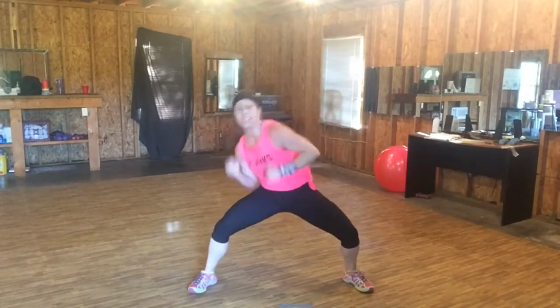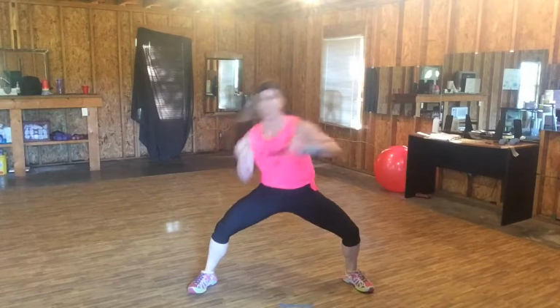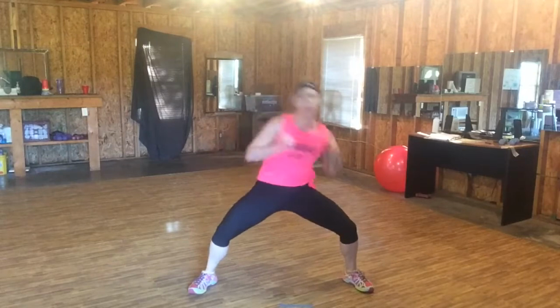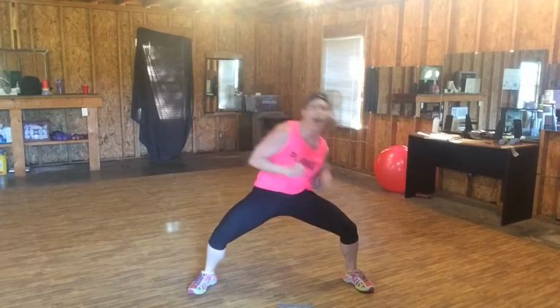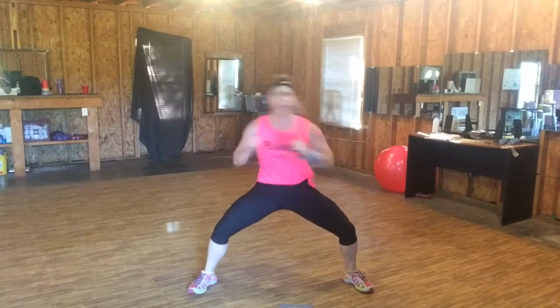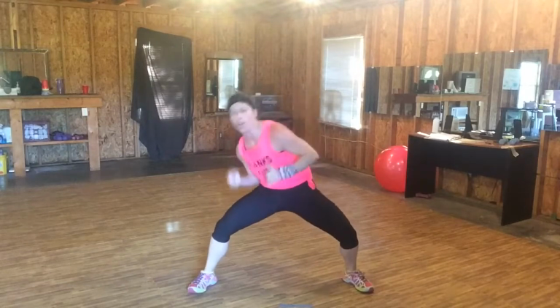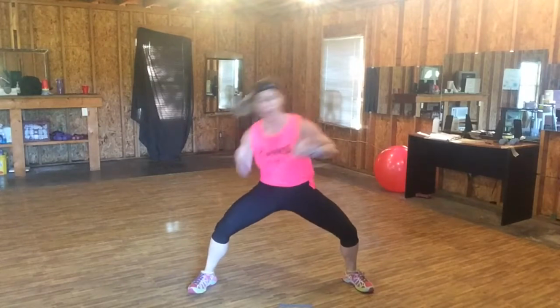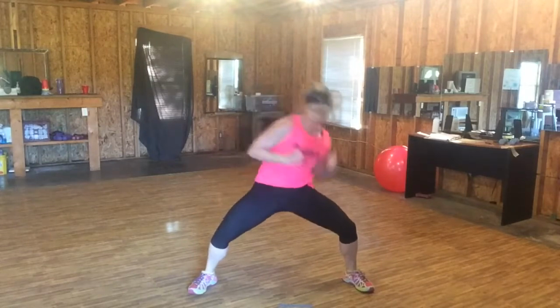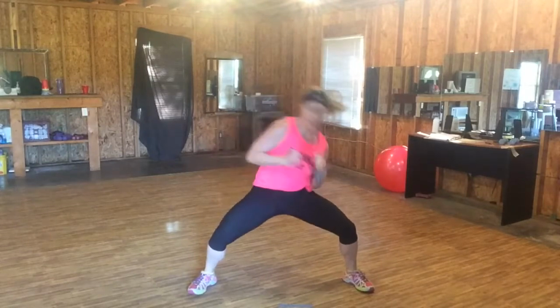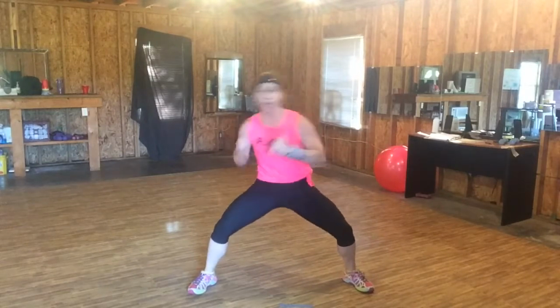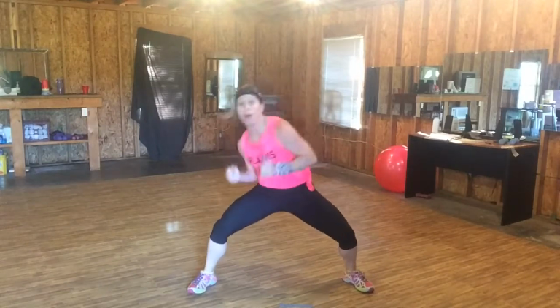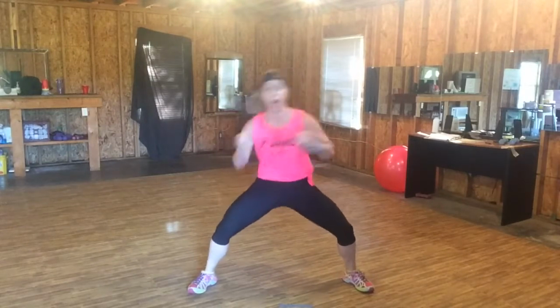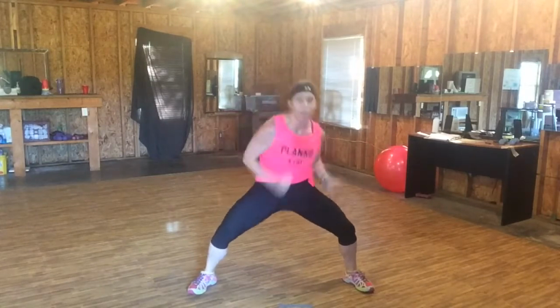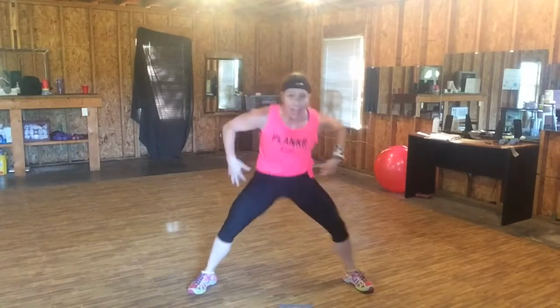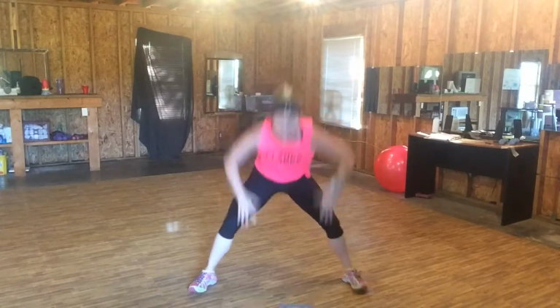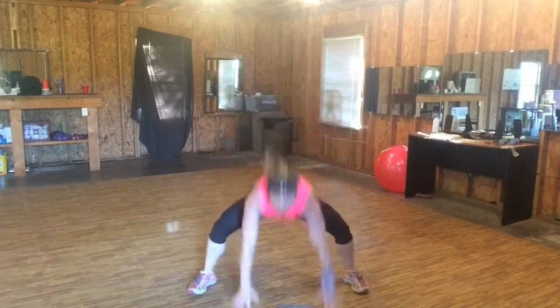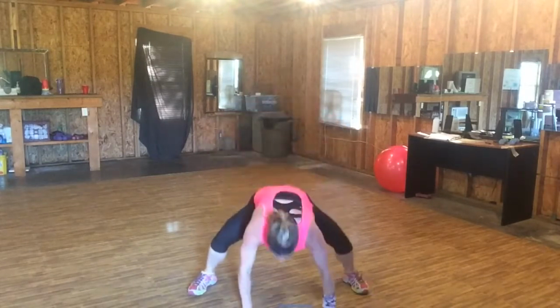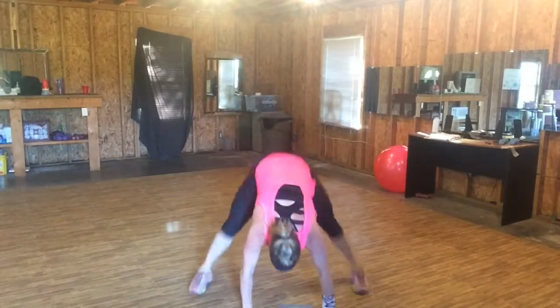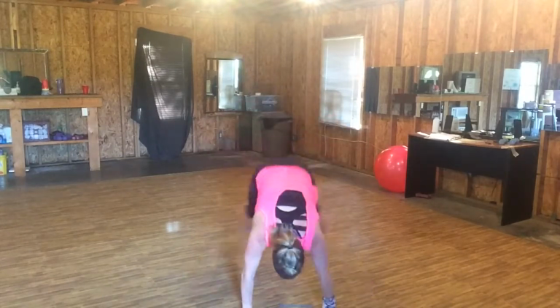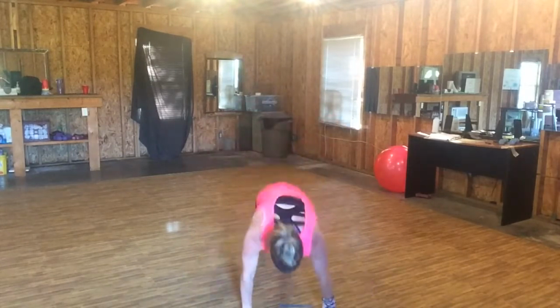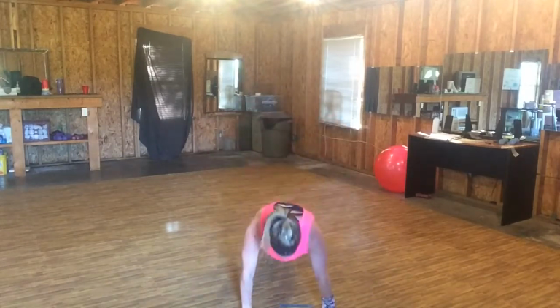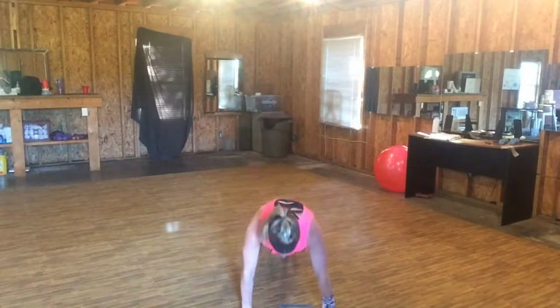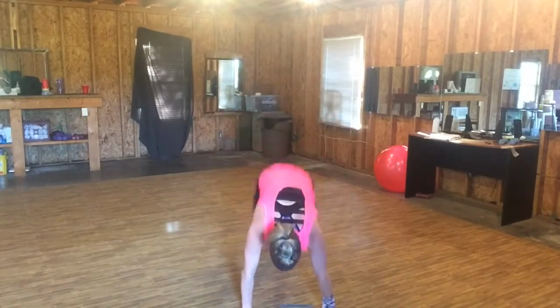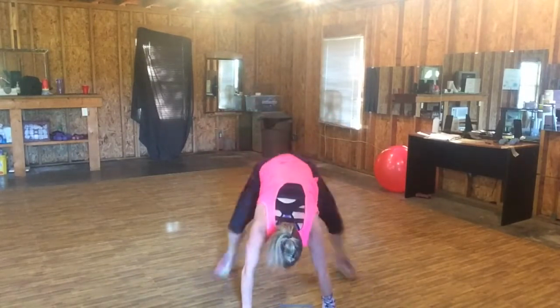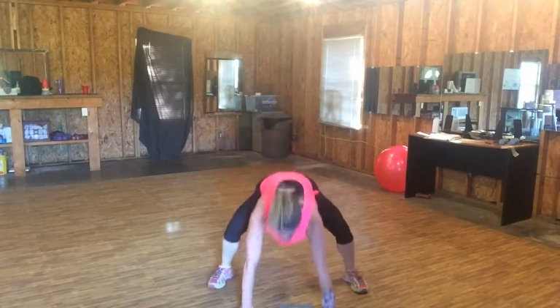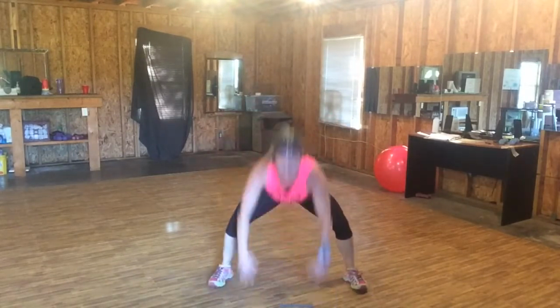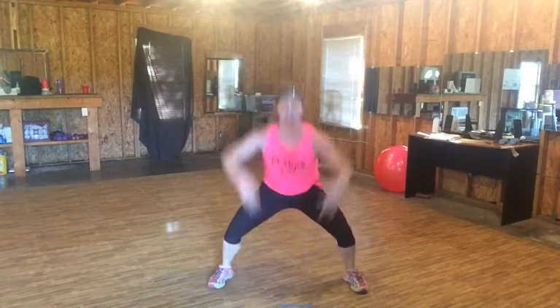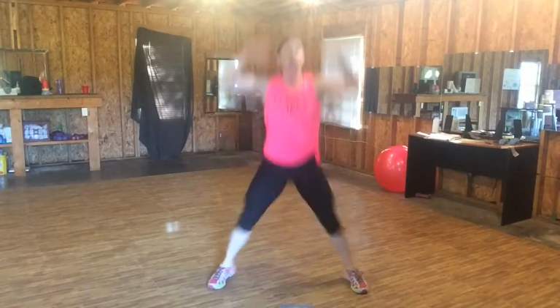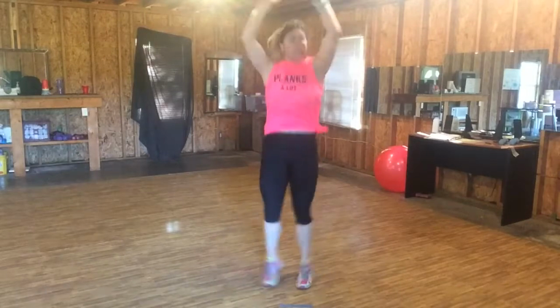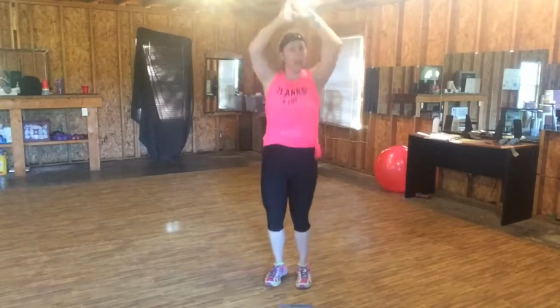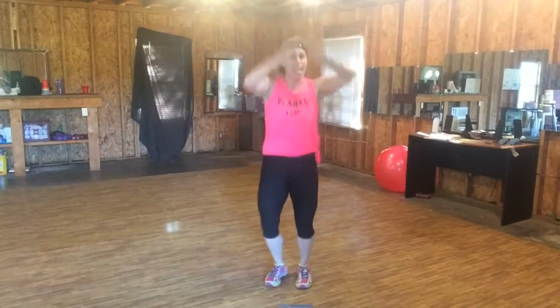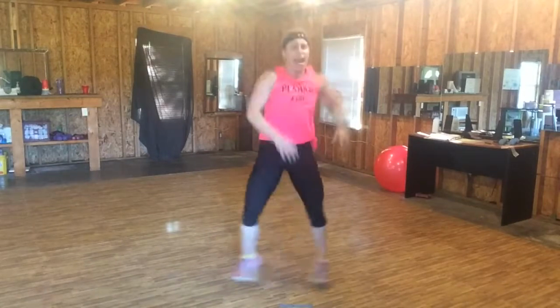Six, five, three — one burpee. Down, back, and do it again.